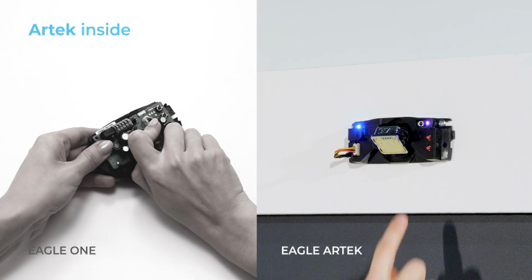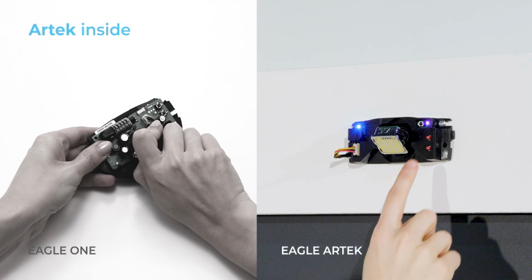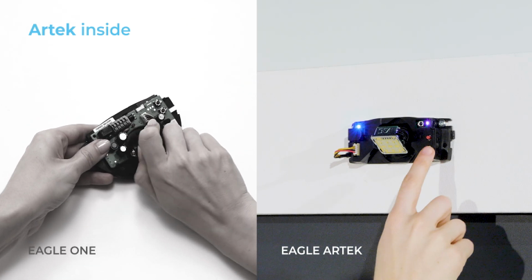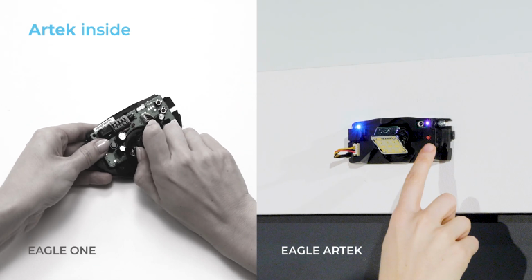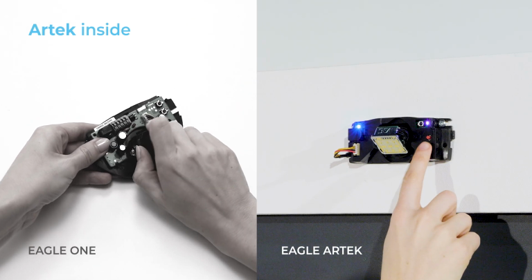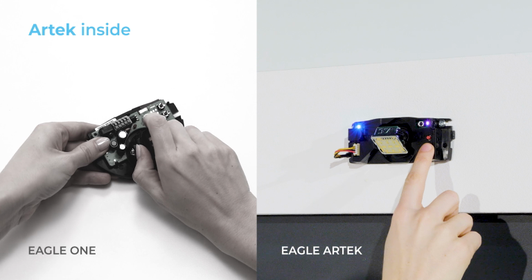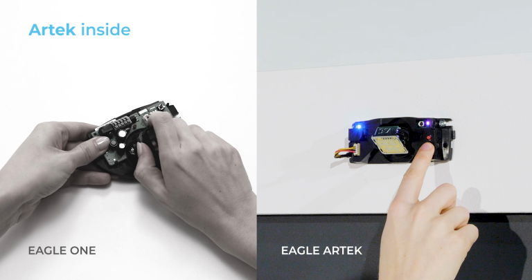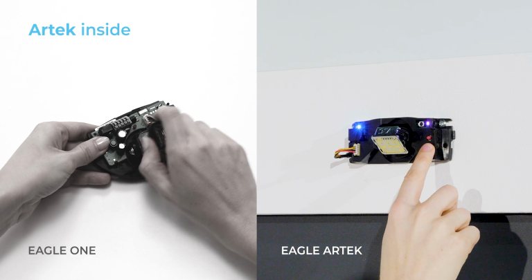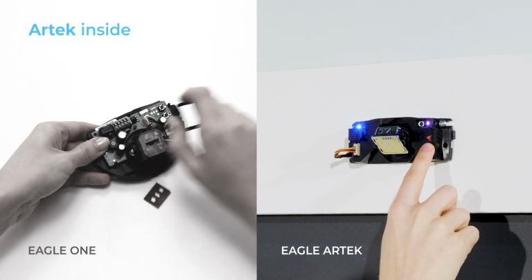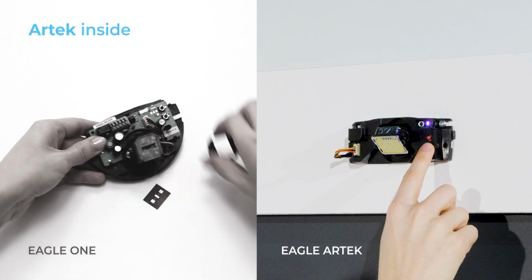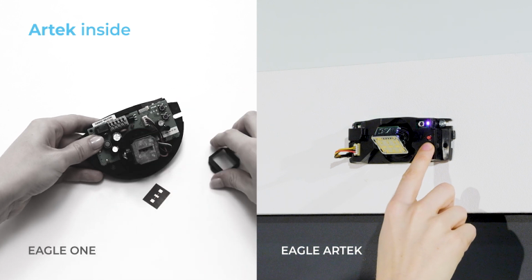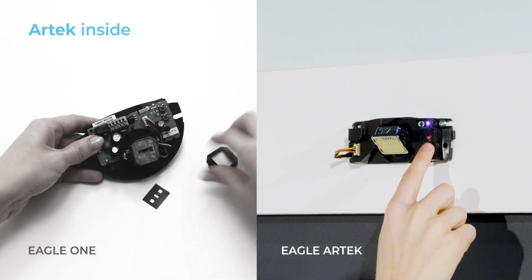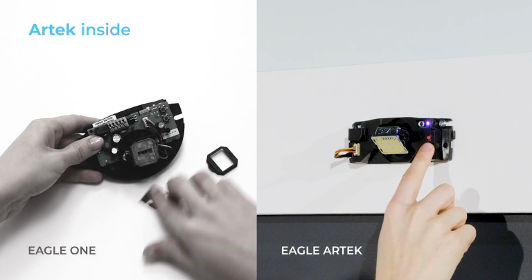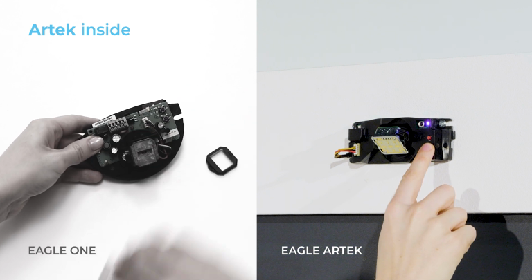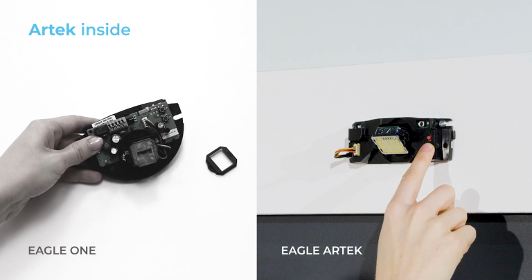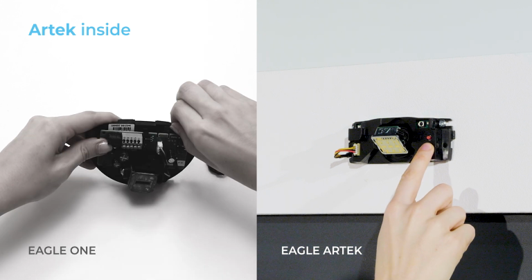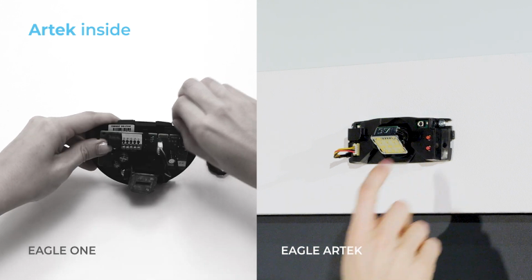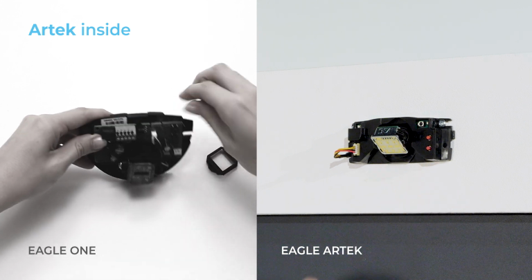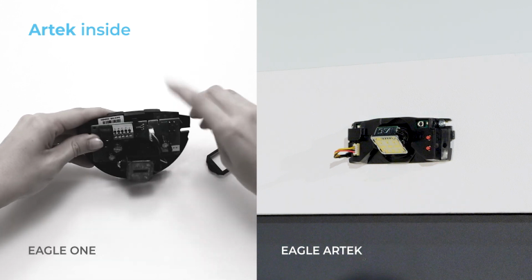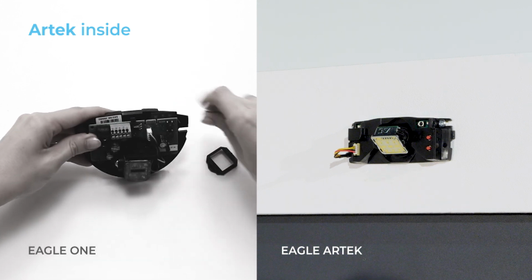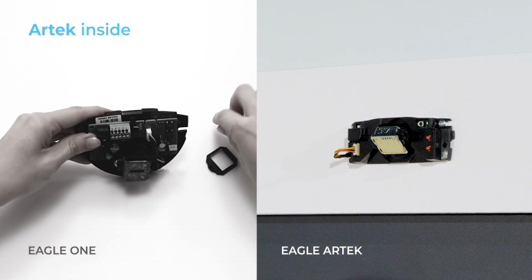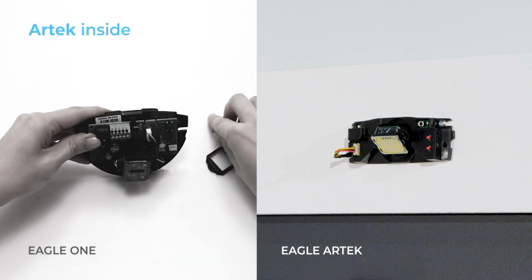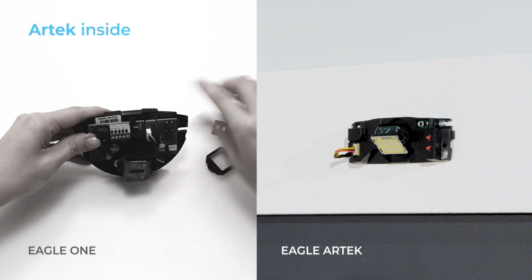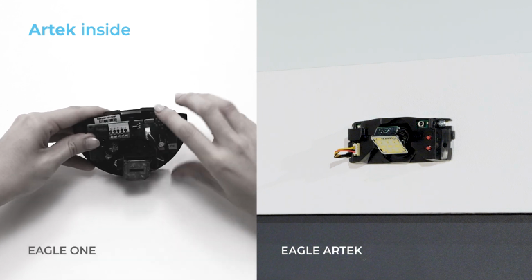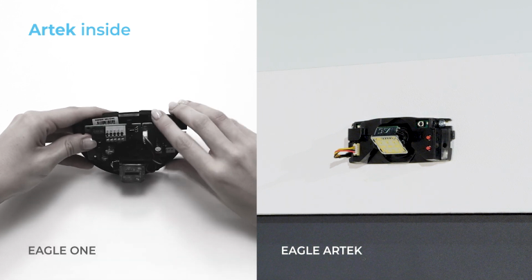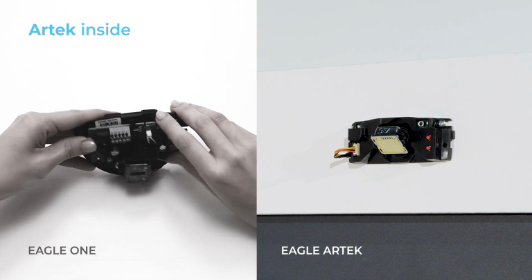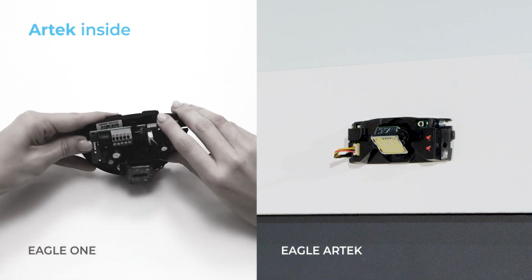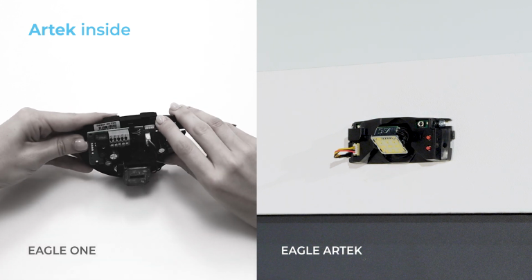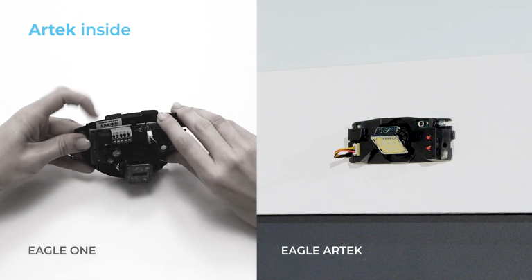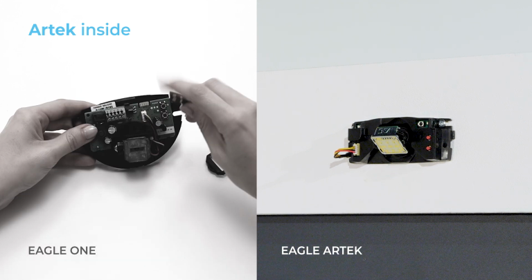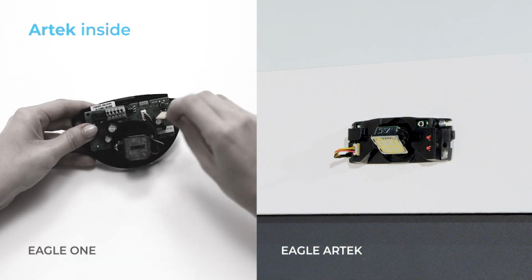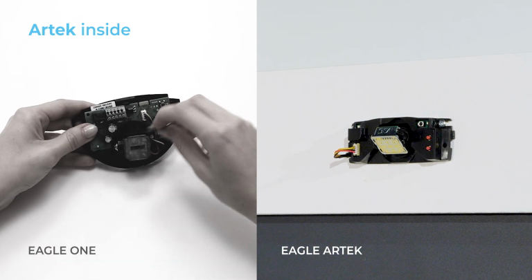Thanks to the Artec Inside technology, the field shape can now be adjusted without changing the antenna.